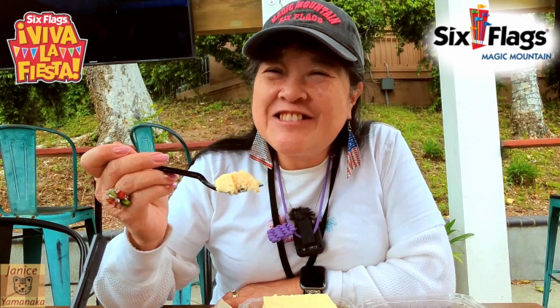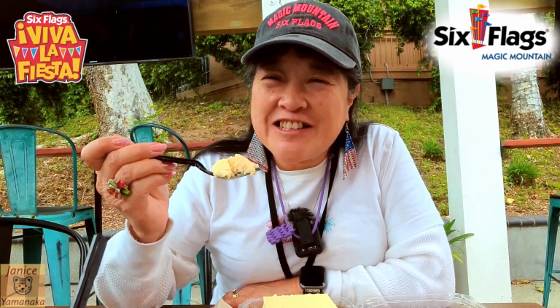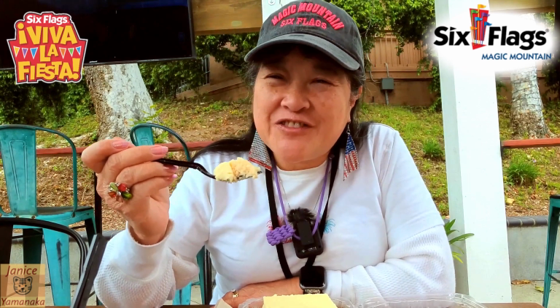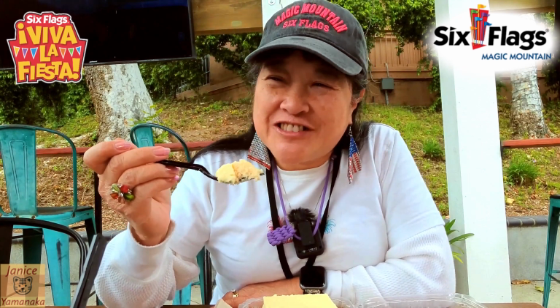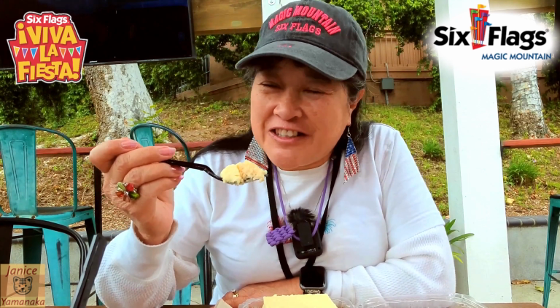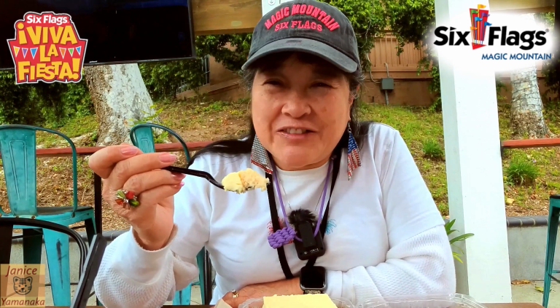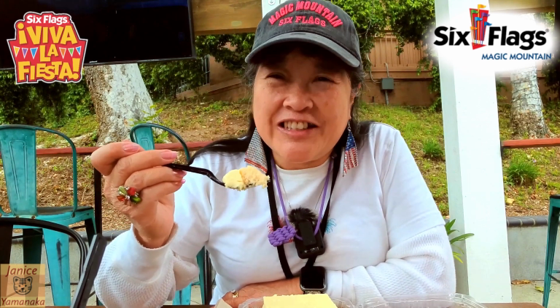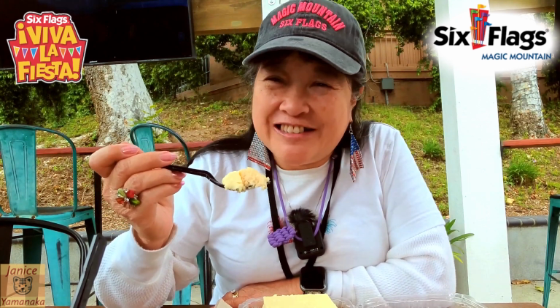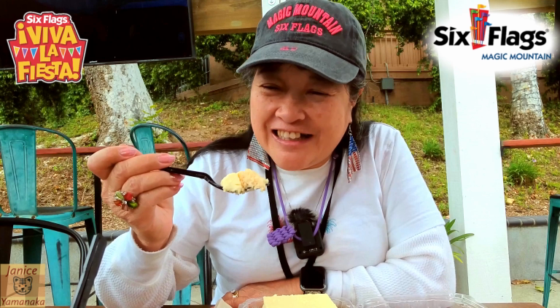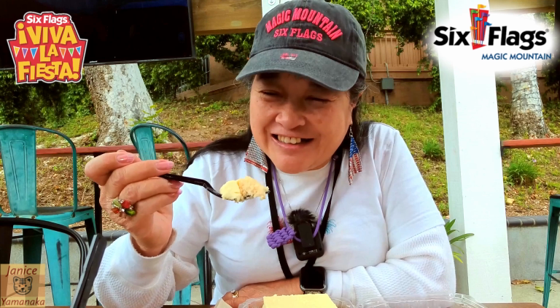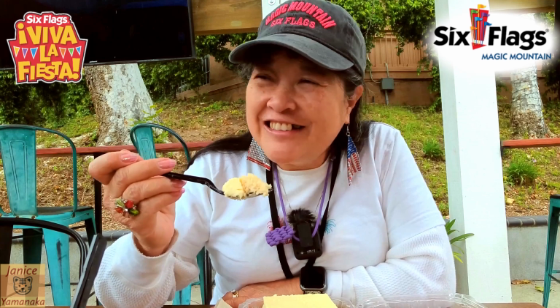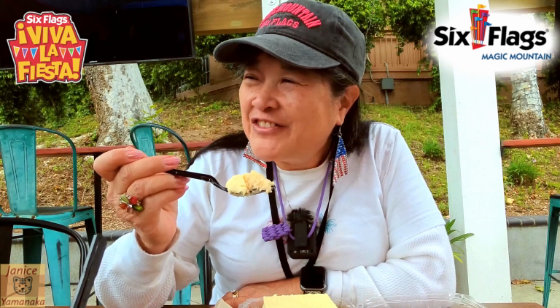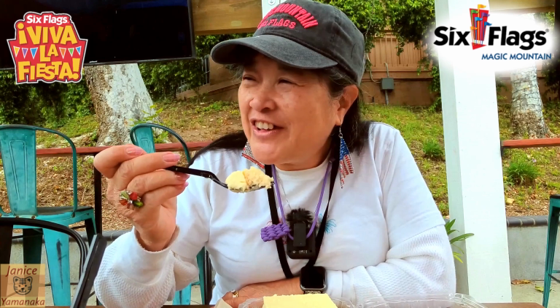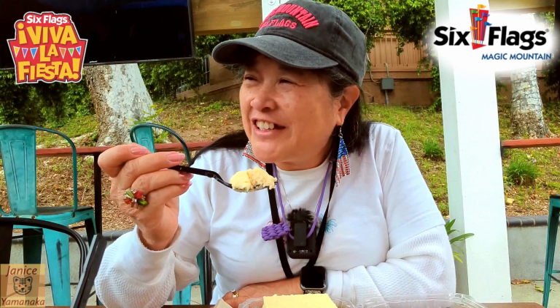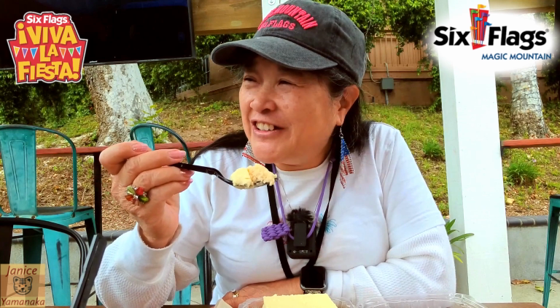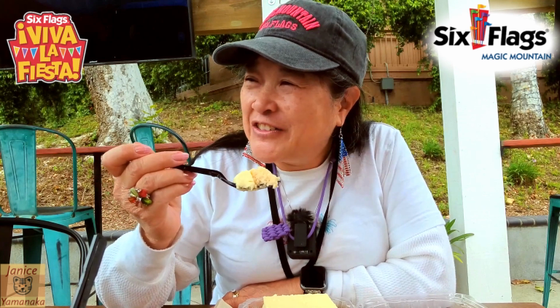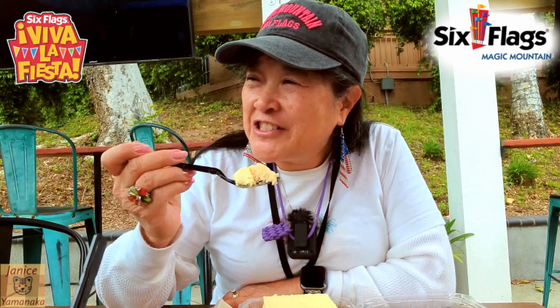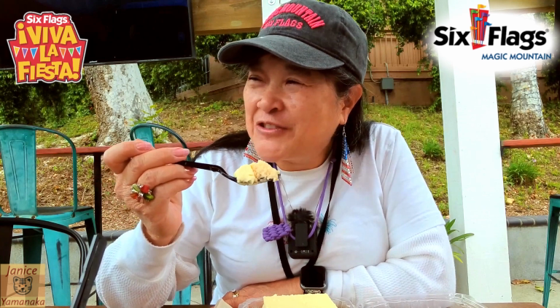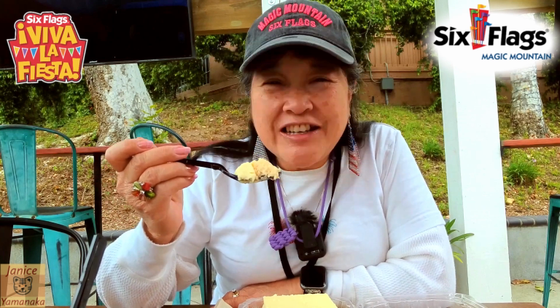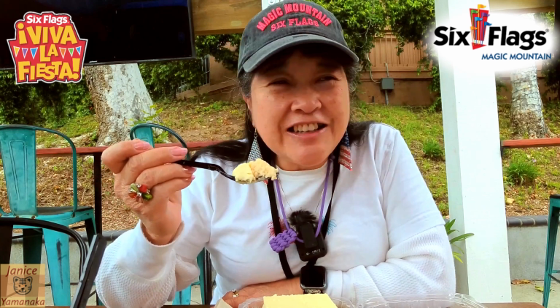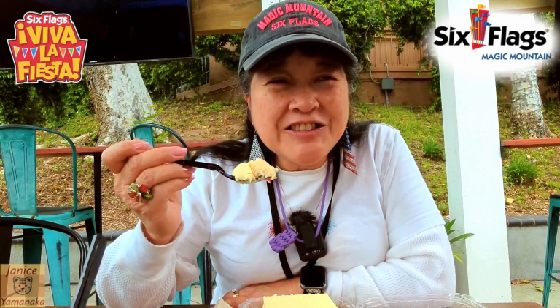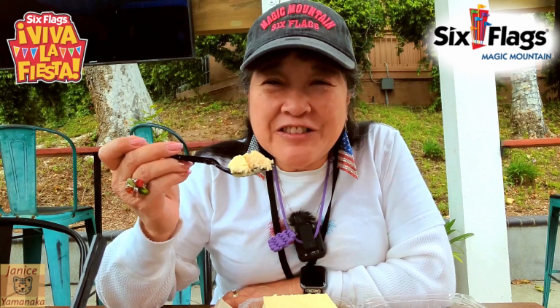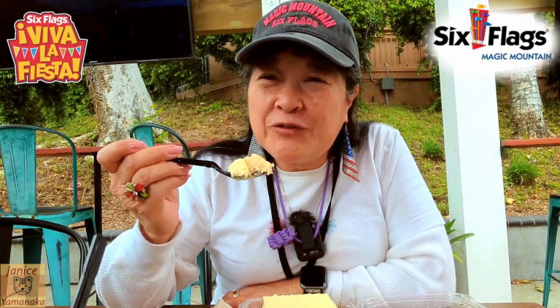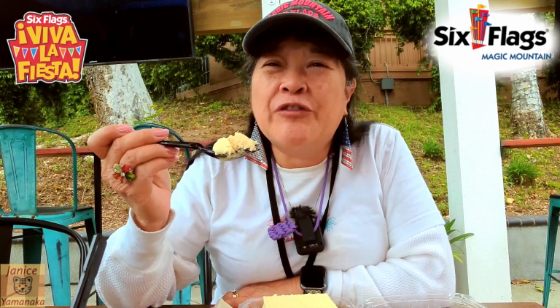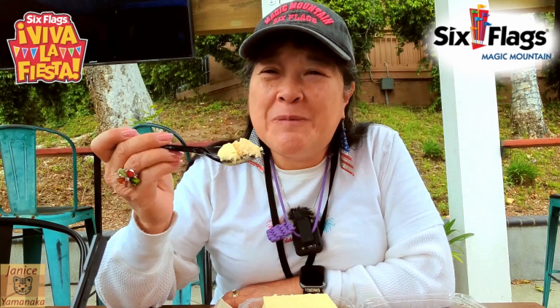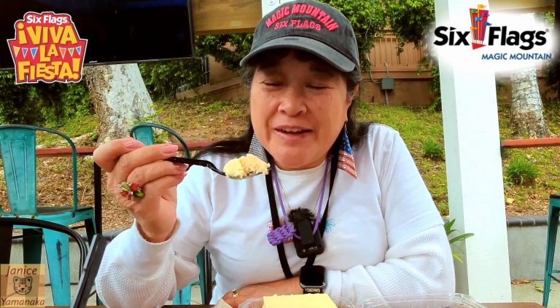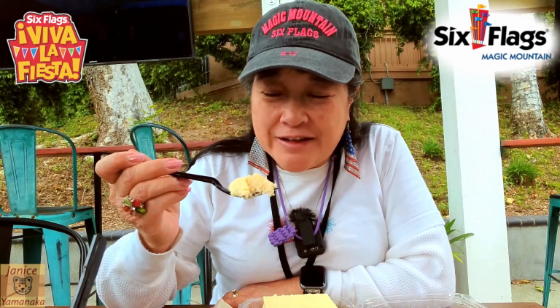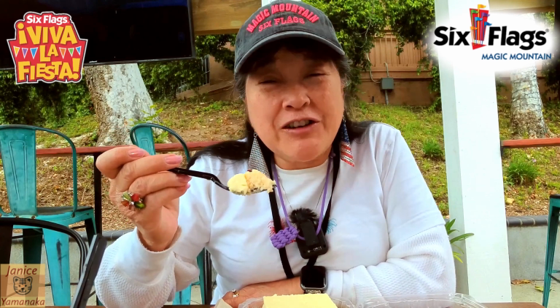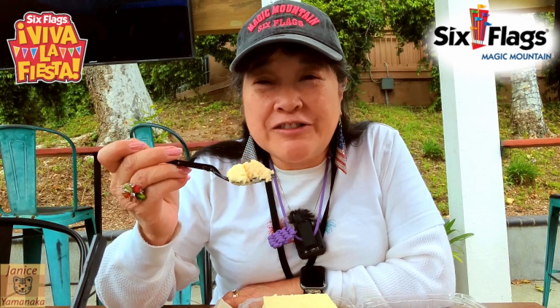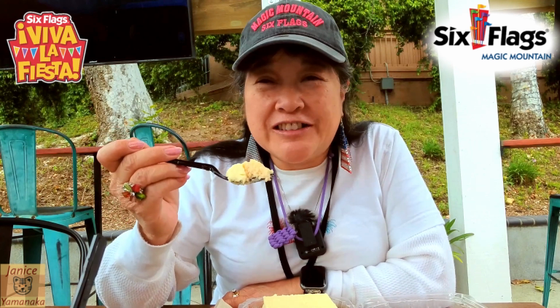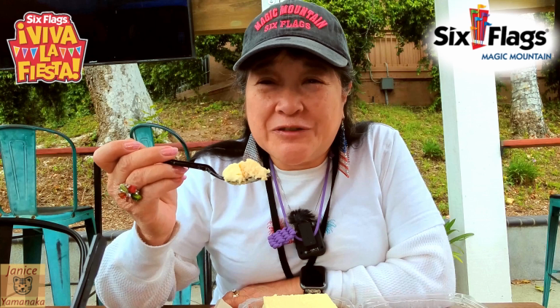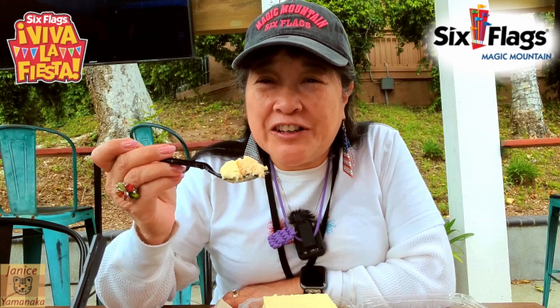These Fiesta foods so far have been really good. We had like — this is three, I think four of them — and they were all really good so far.